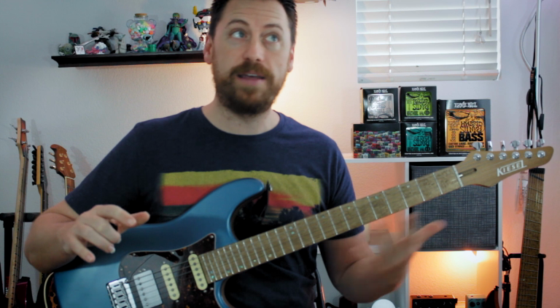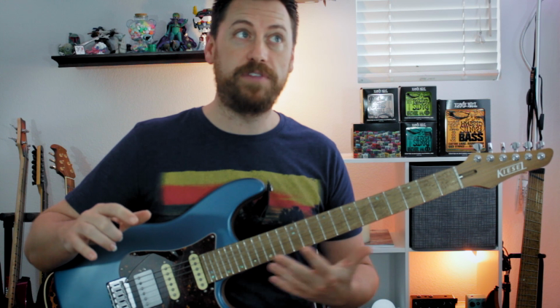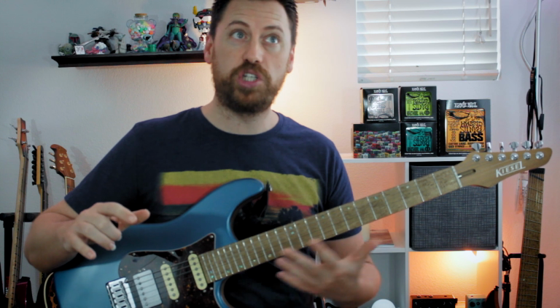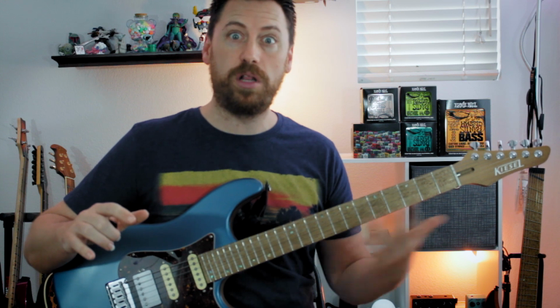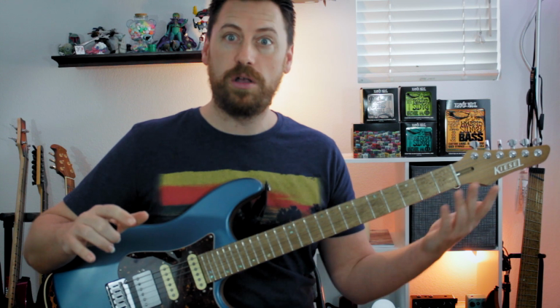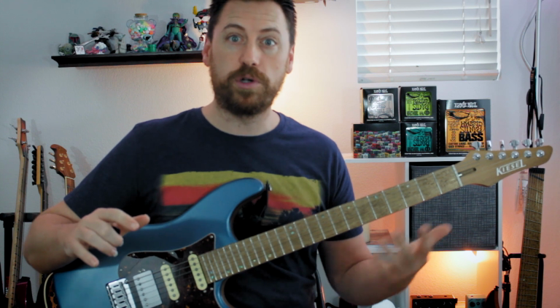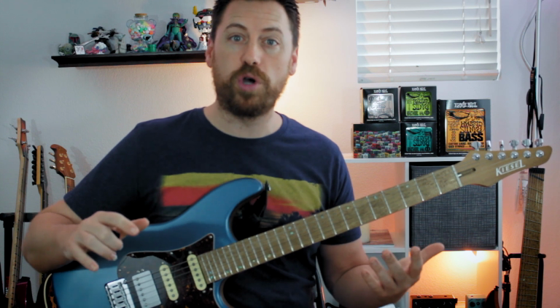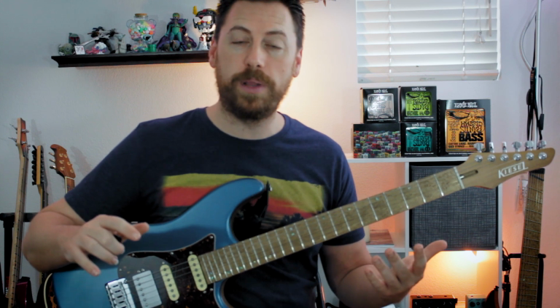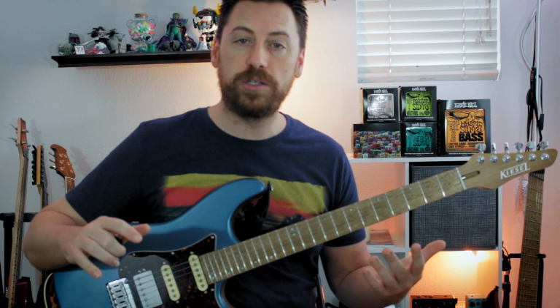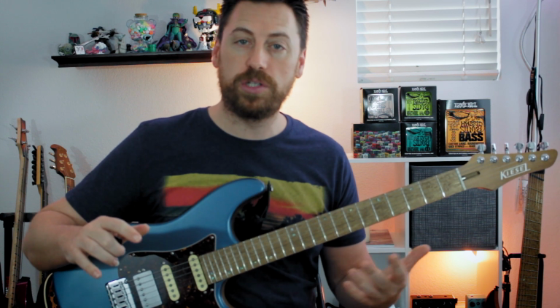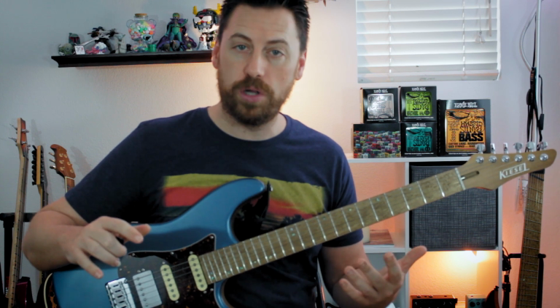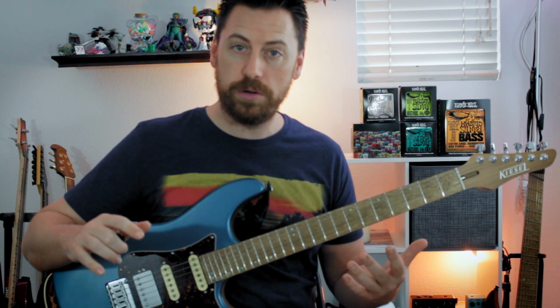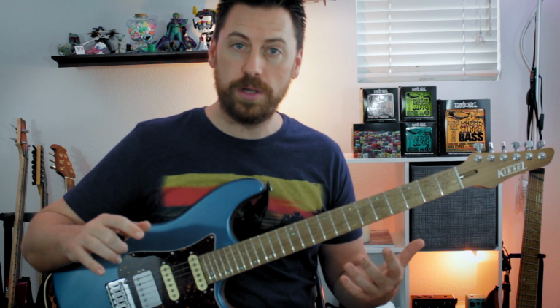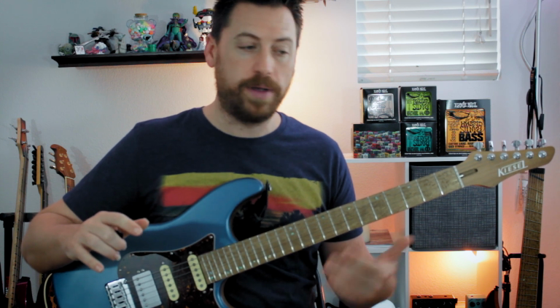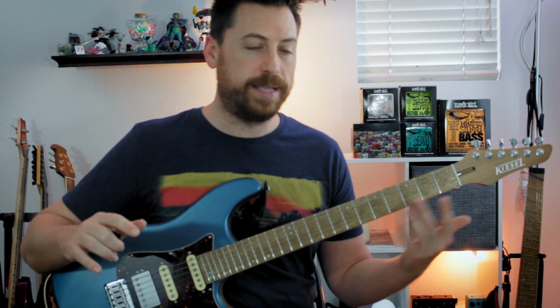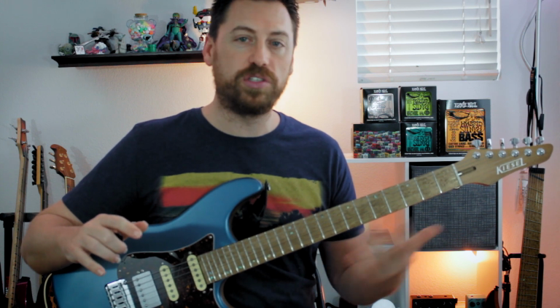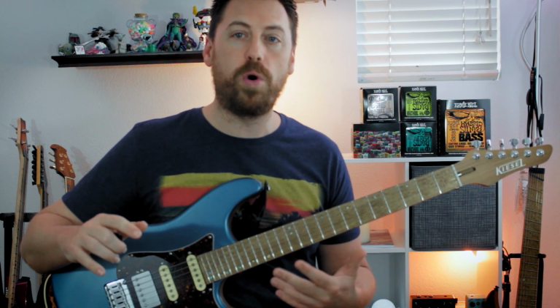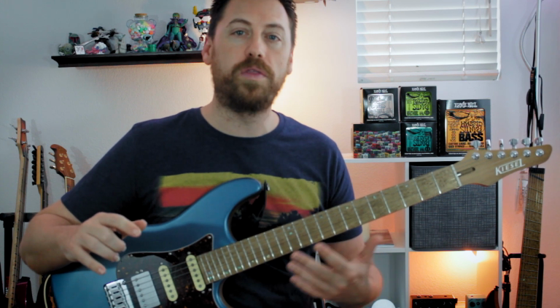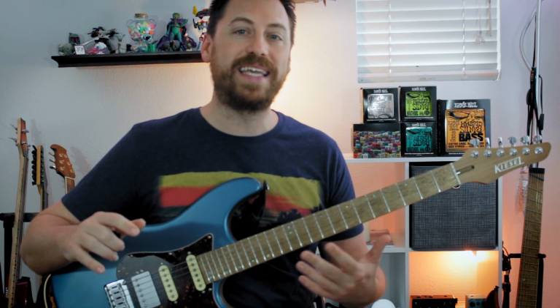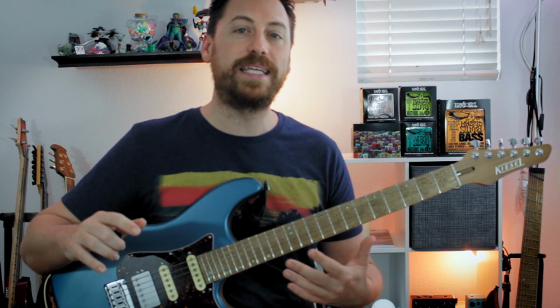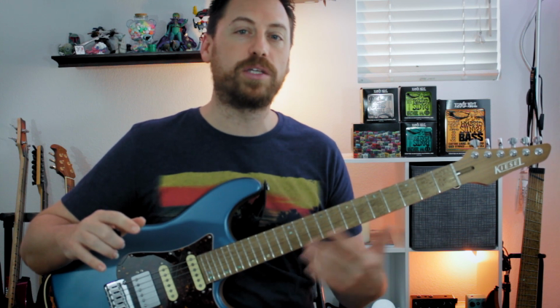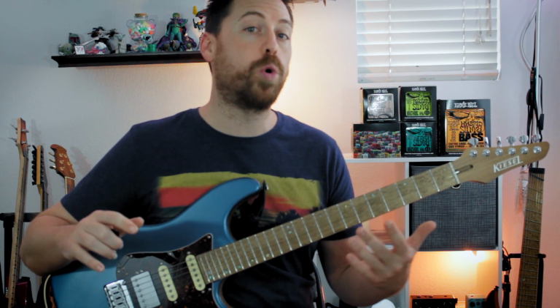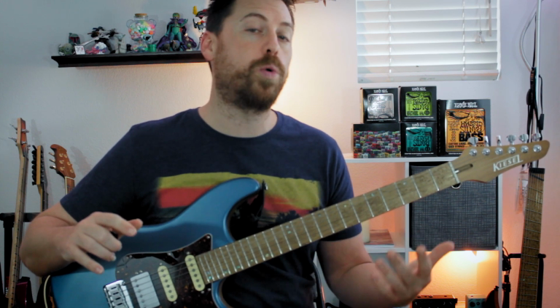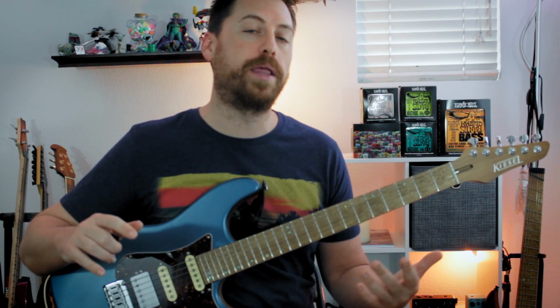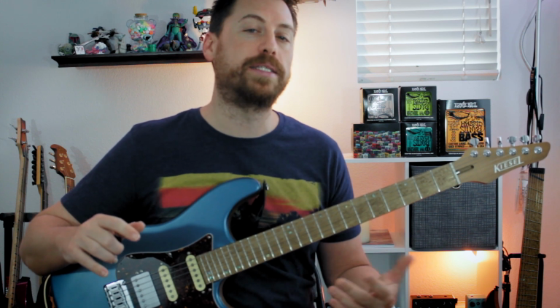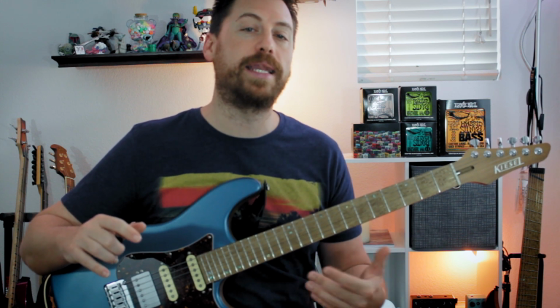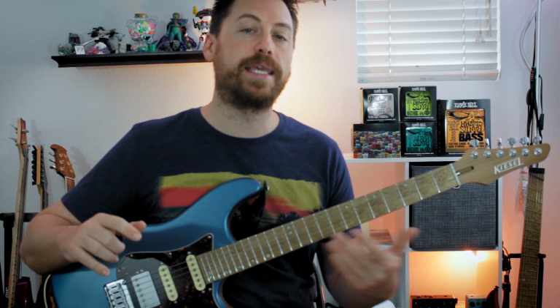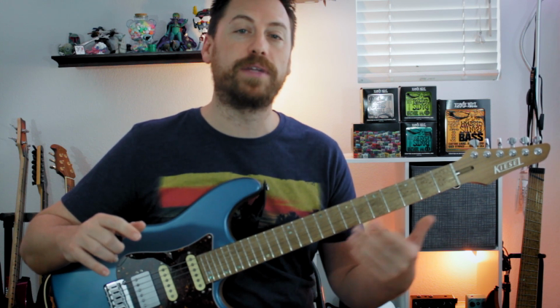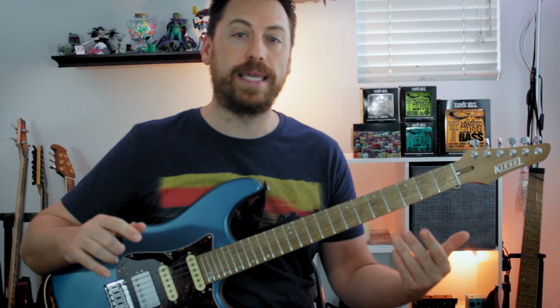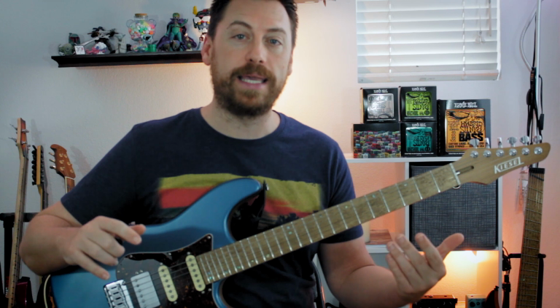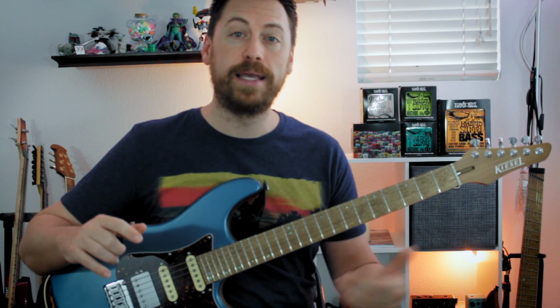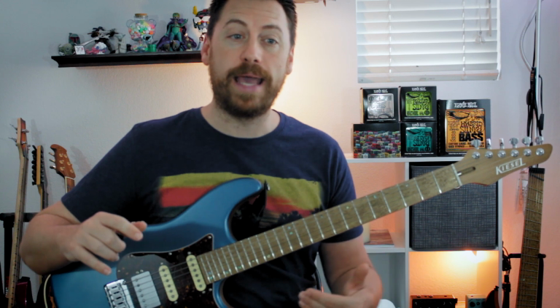This is beneficial for guitar players to learn. It gives us all the keys and chord qualities in a given key.